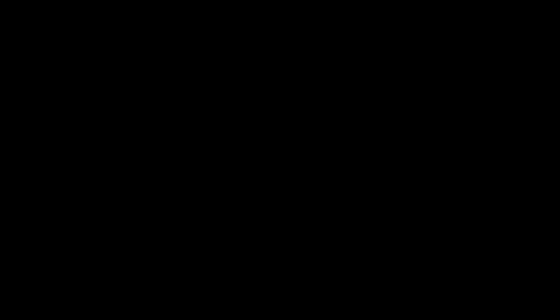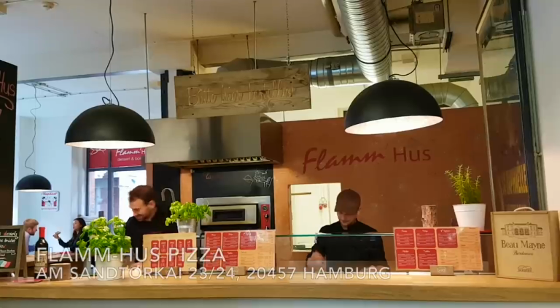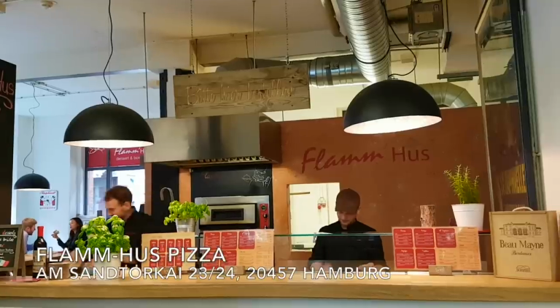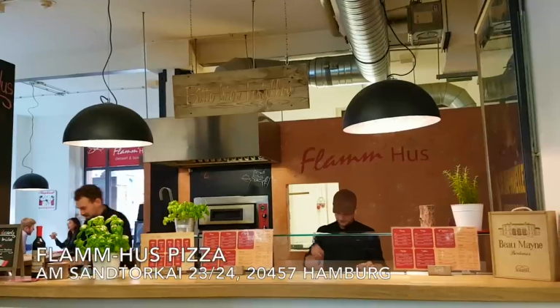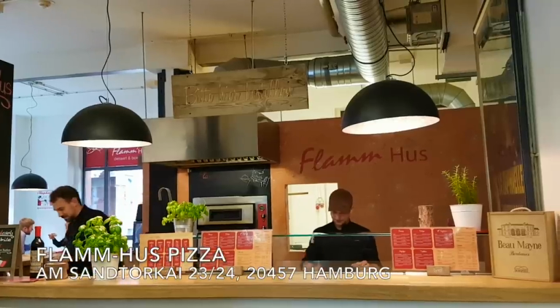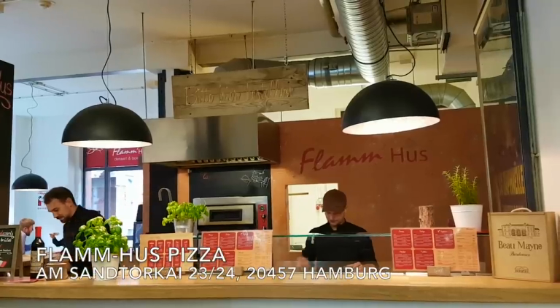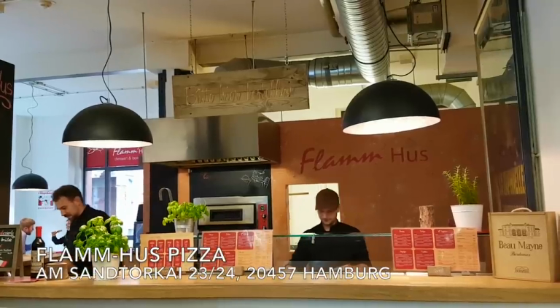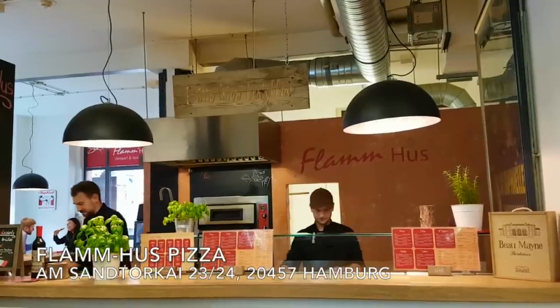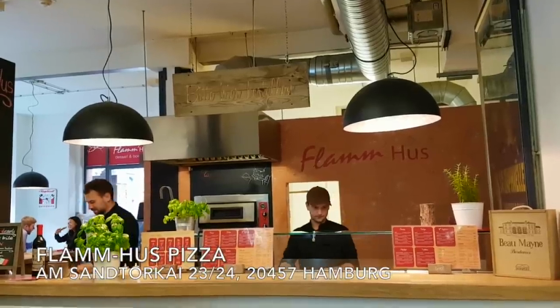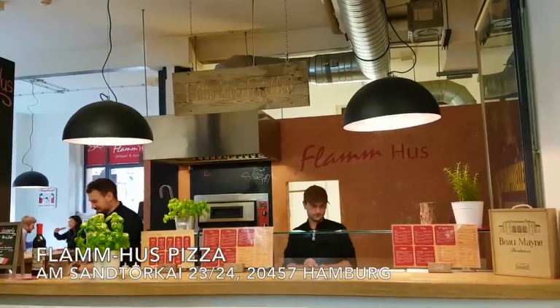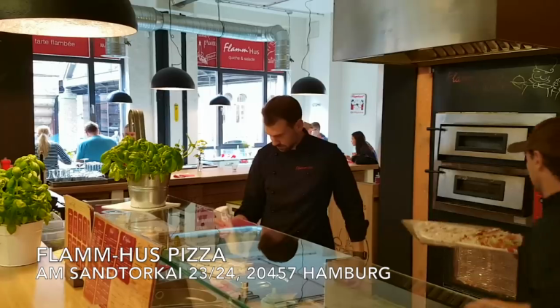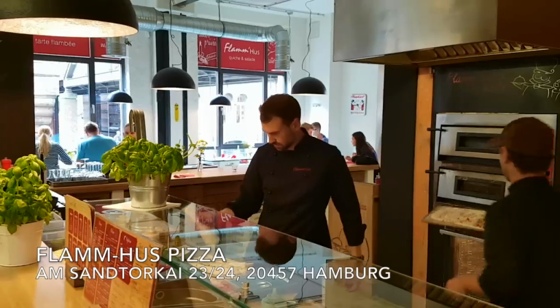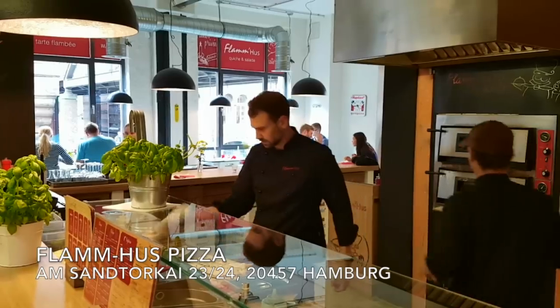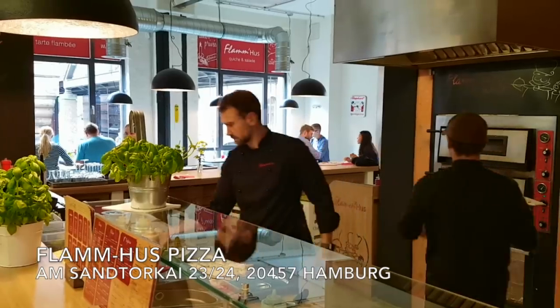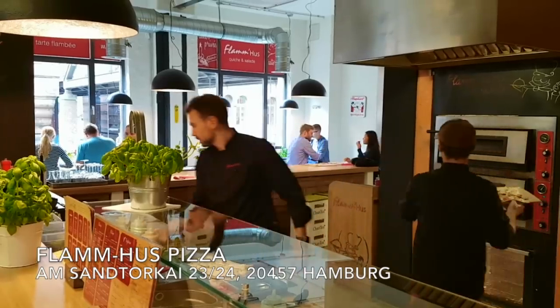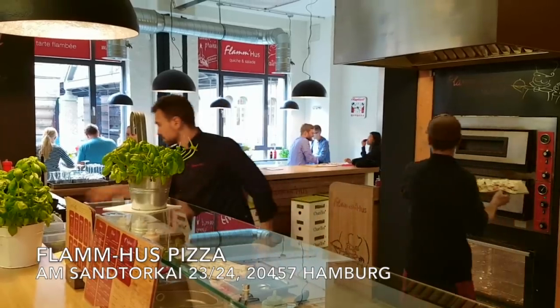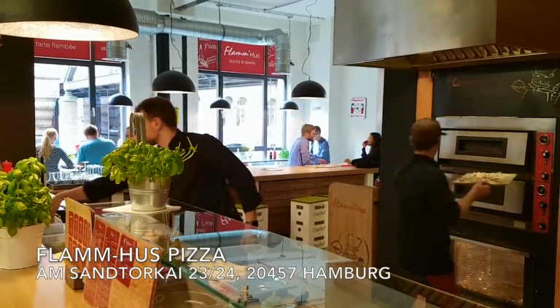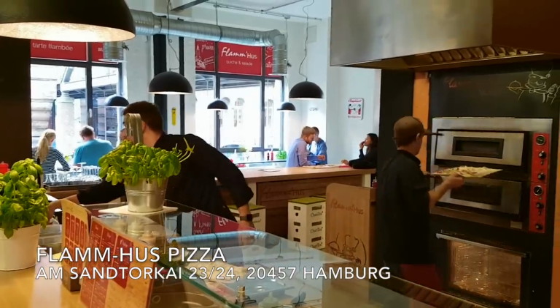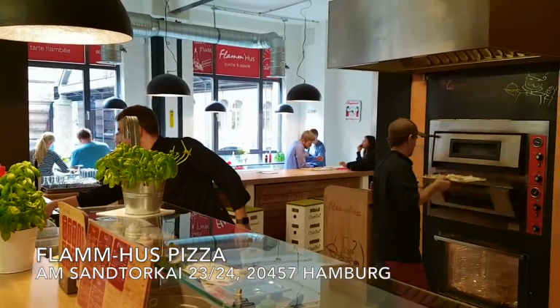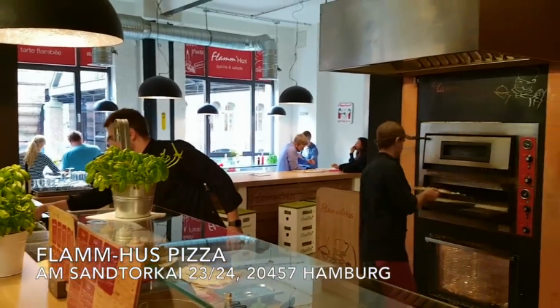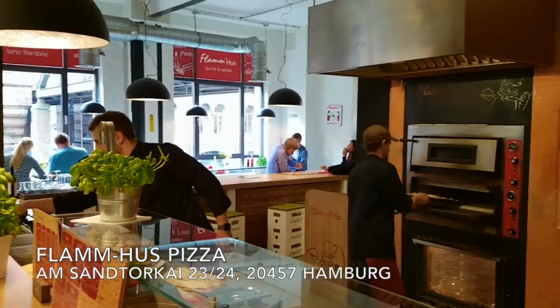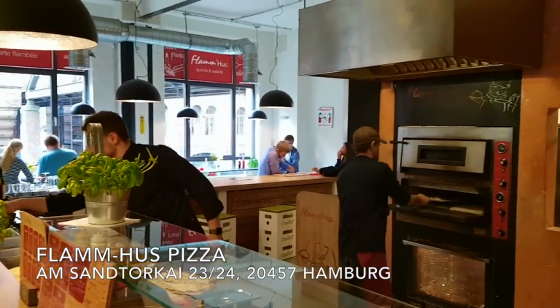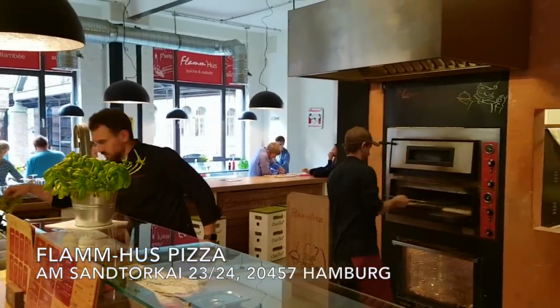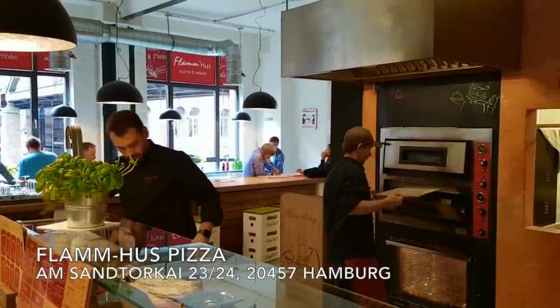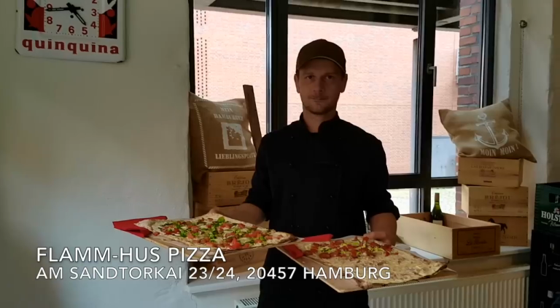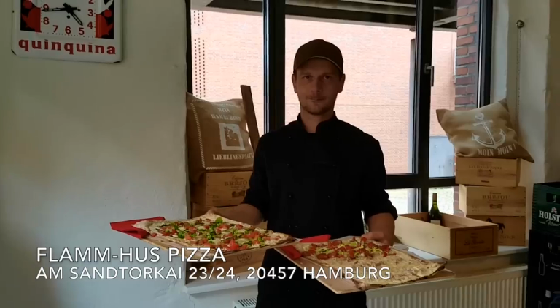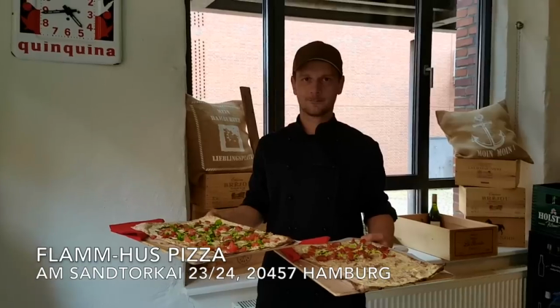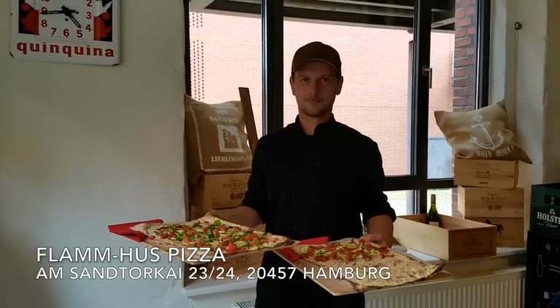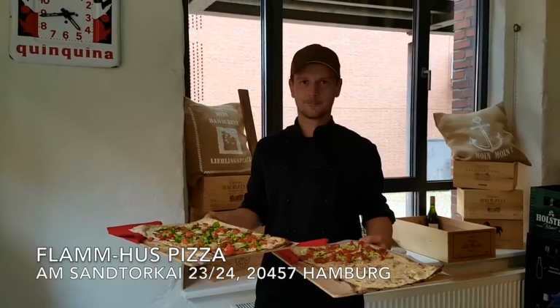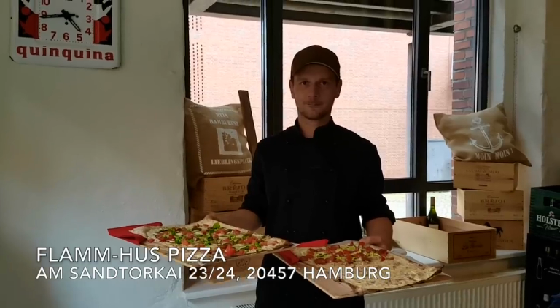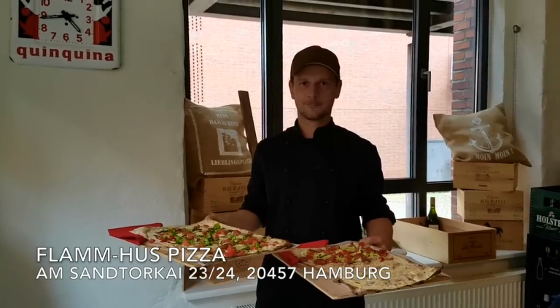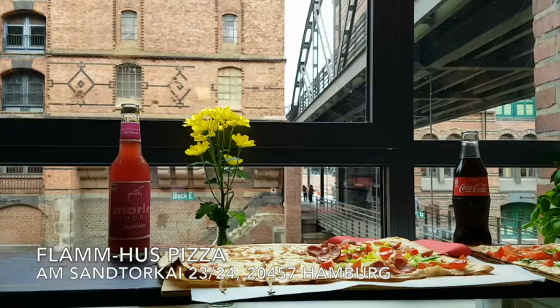For the best pizza in town, I suggest you visit Flammhaus, where you can taste delicious and authentic French pizza.